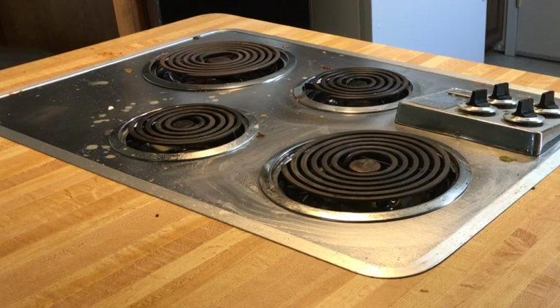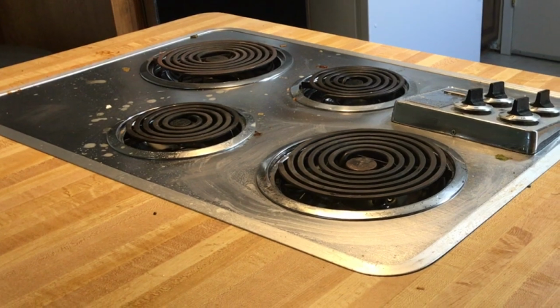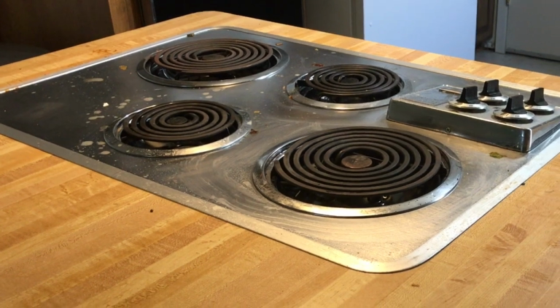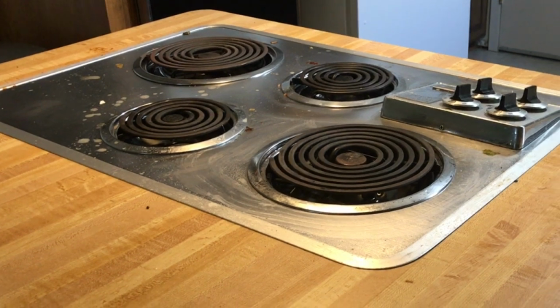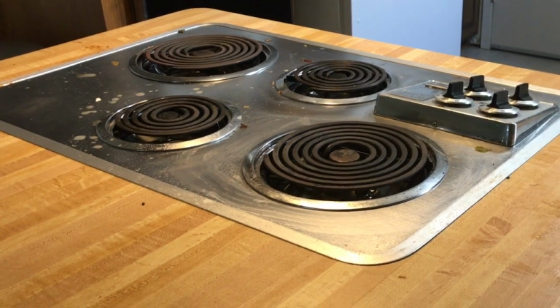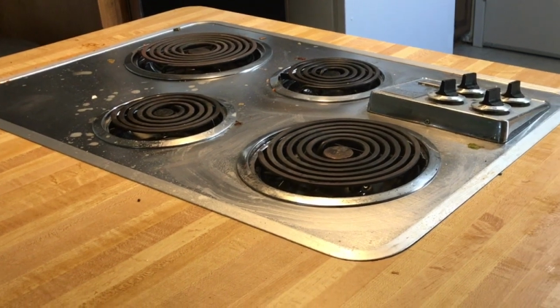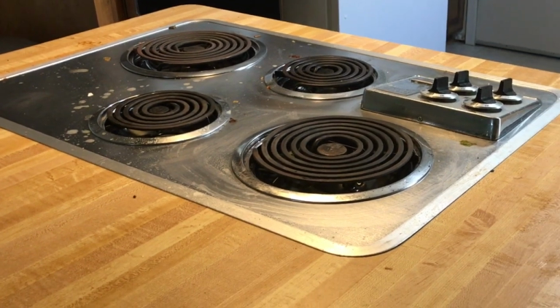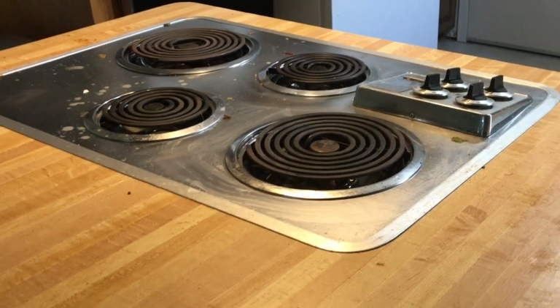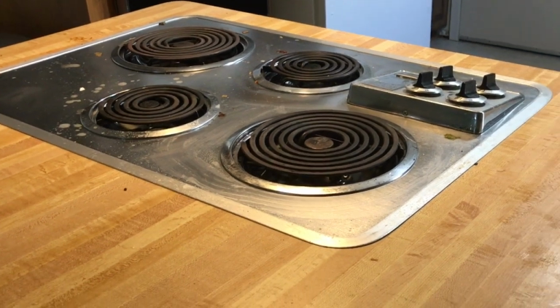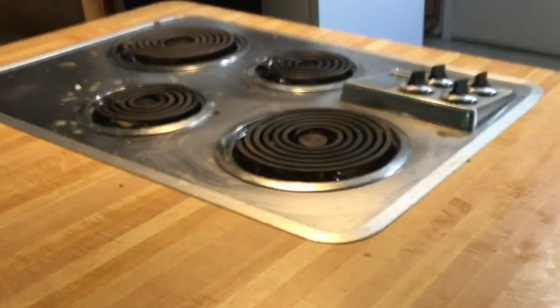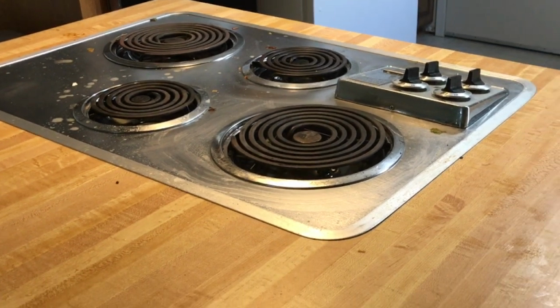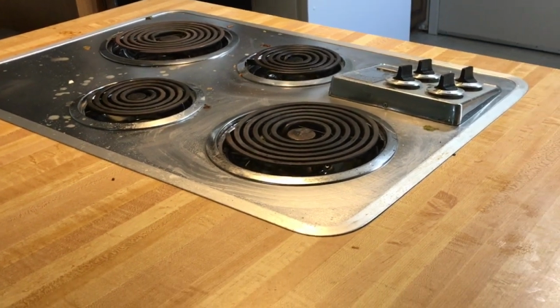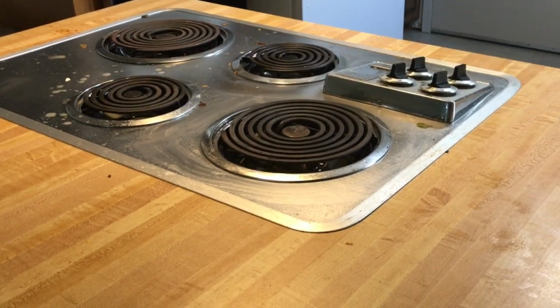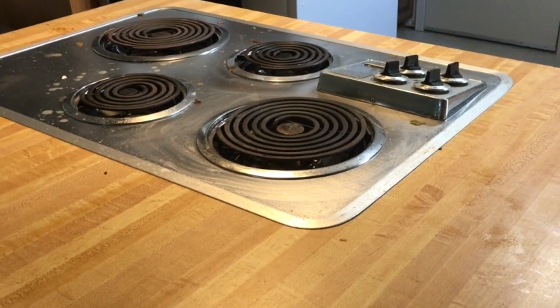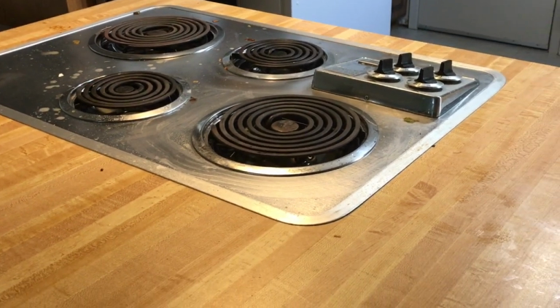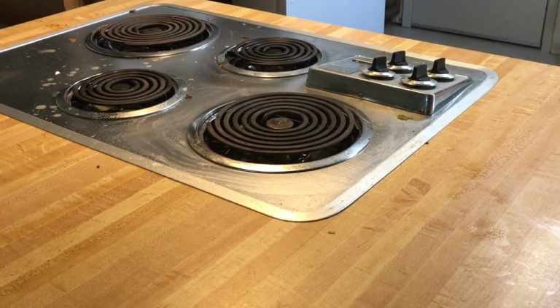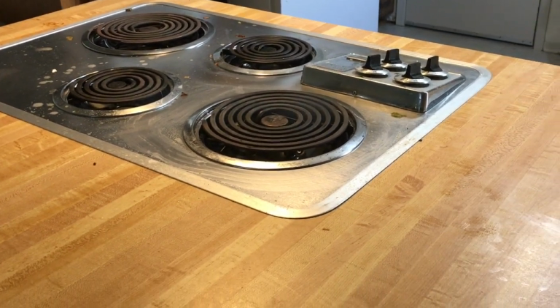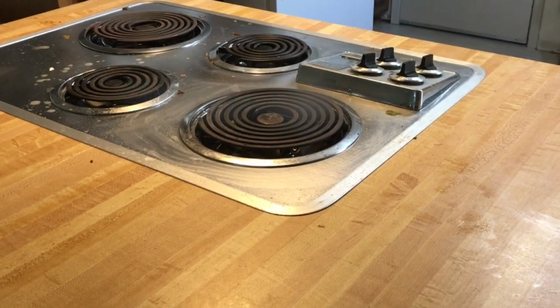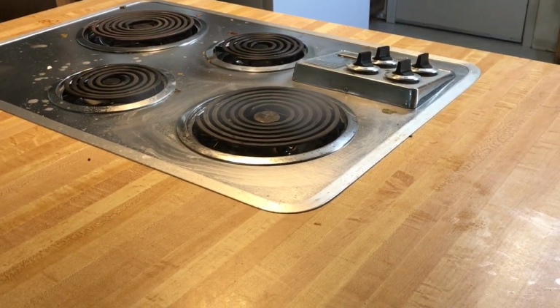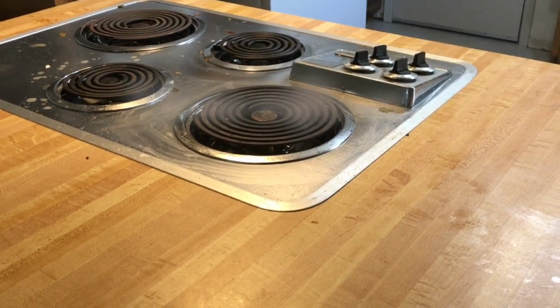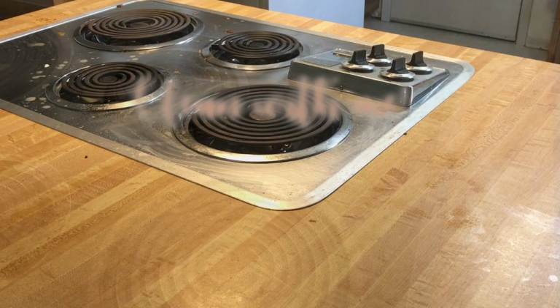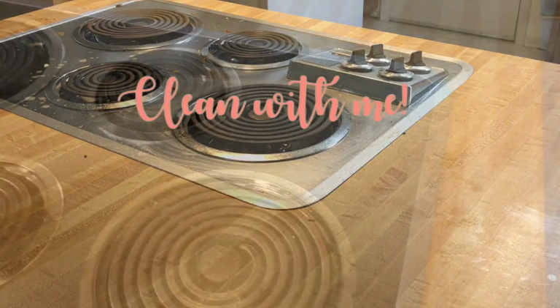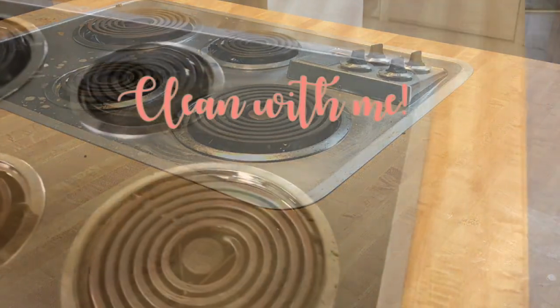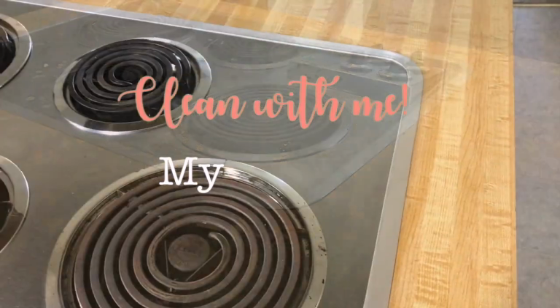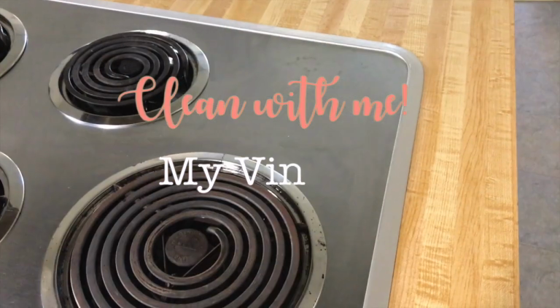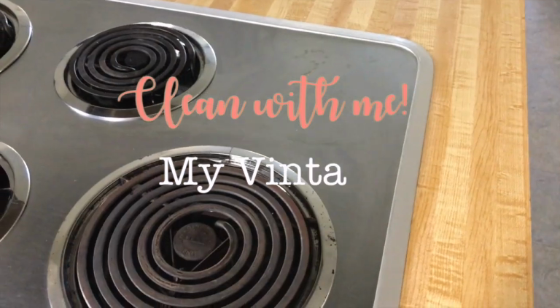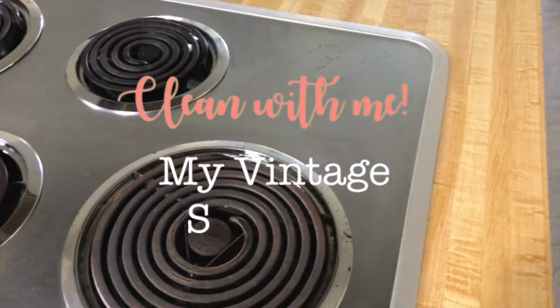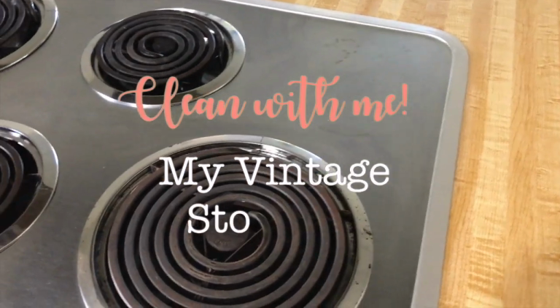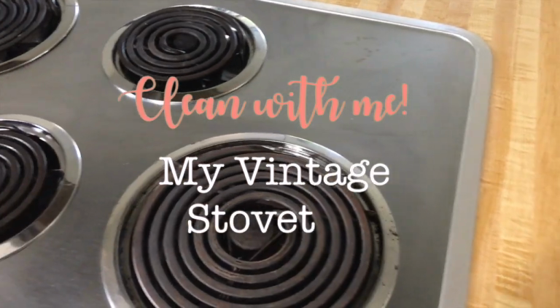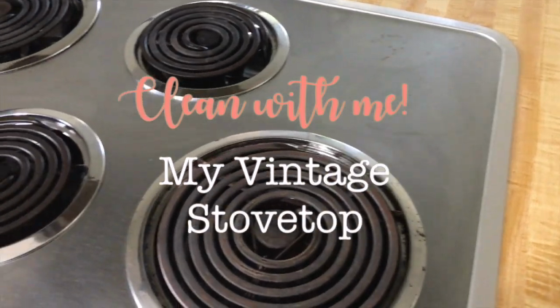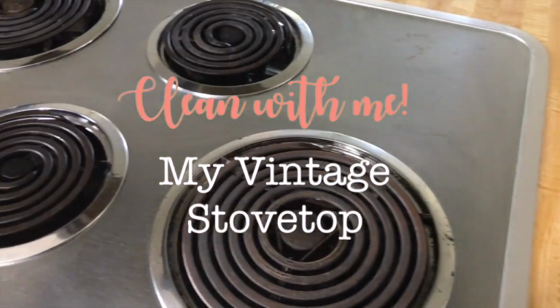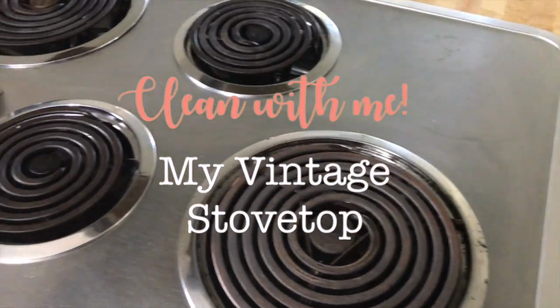Hey, it's Tricia. Thanks for coming back to my channel. Today I'm sharing with you how I use a new cleaner I found to clean my stove top.